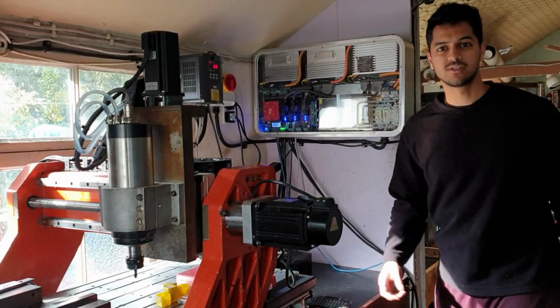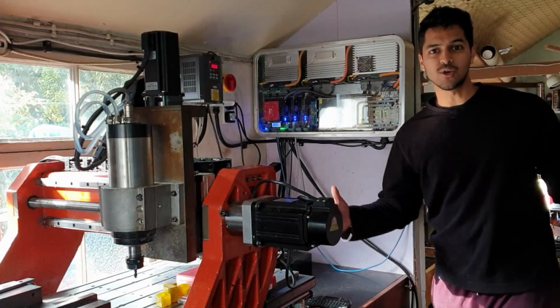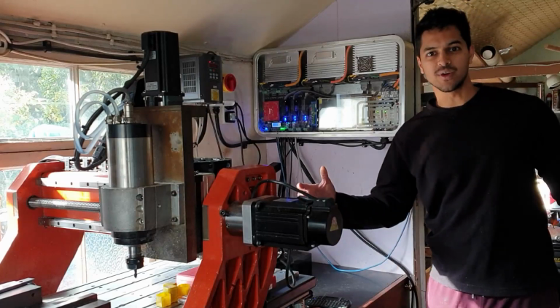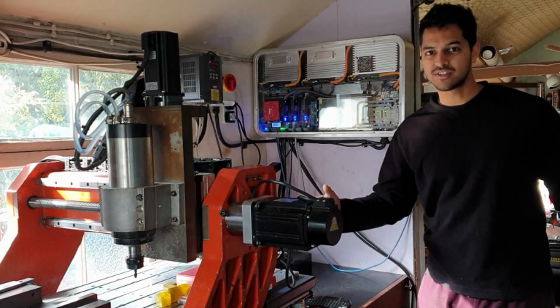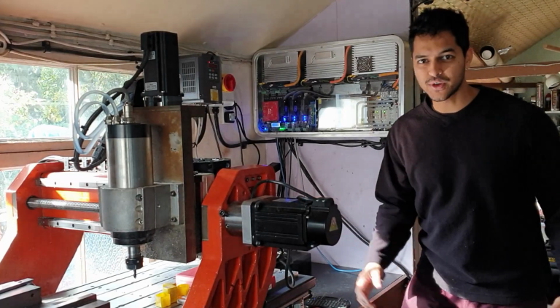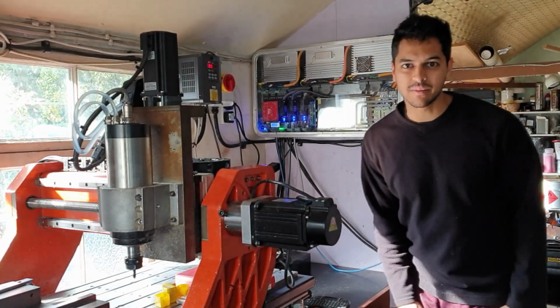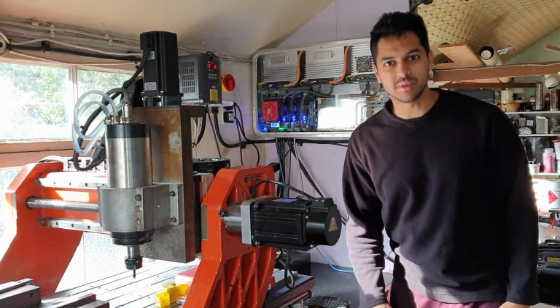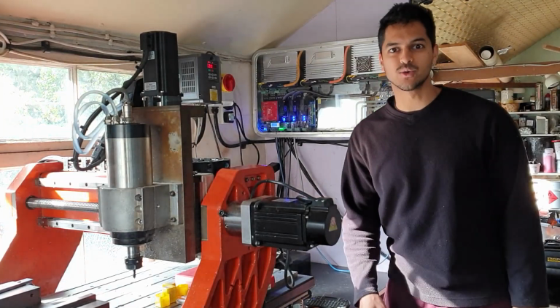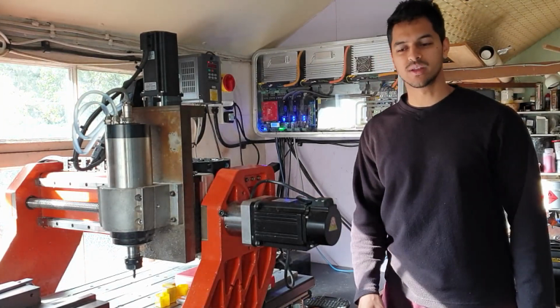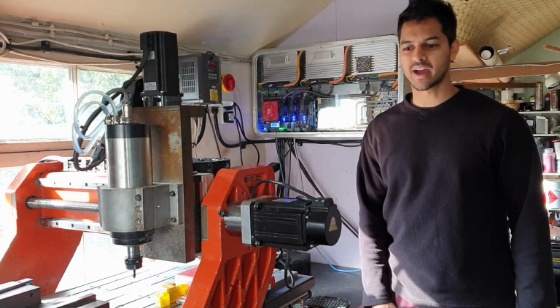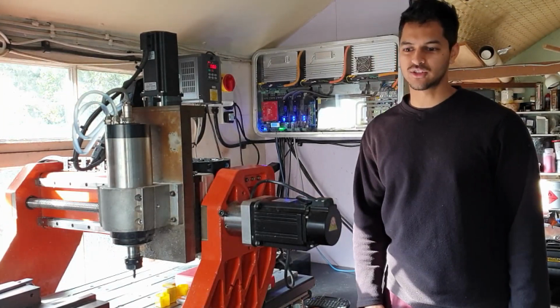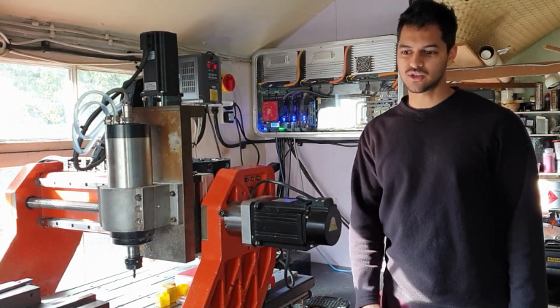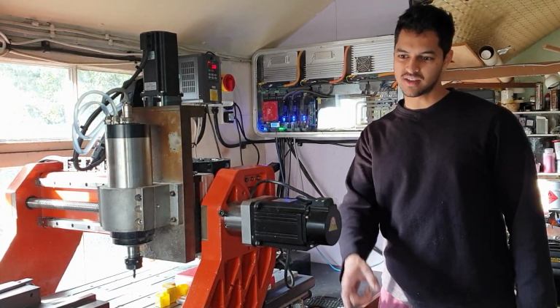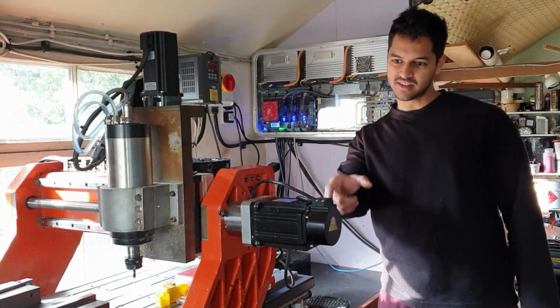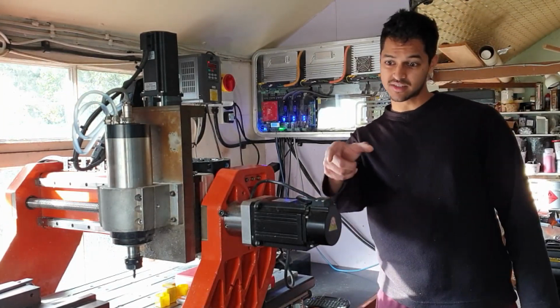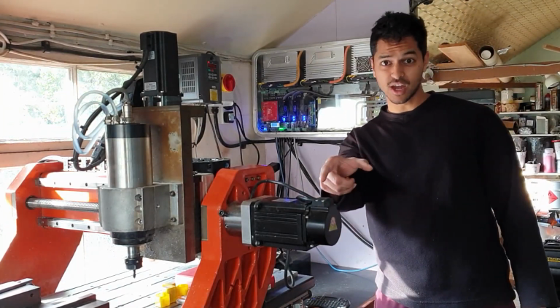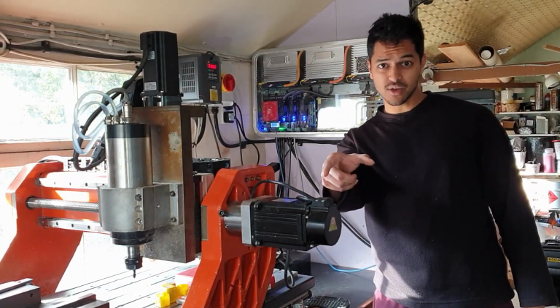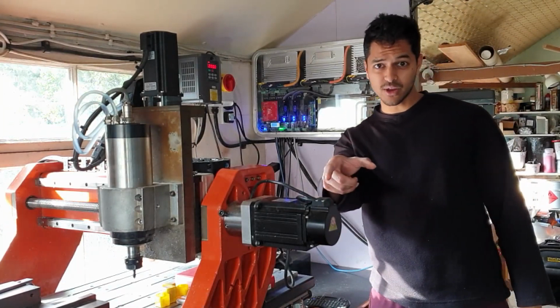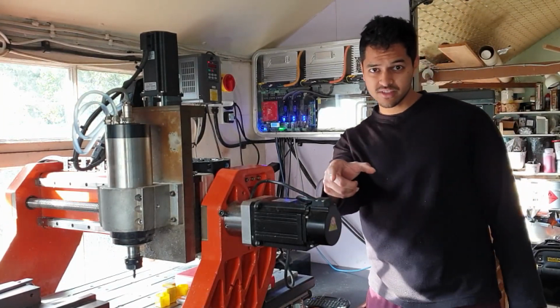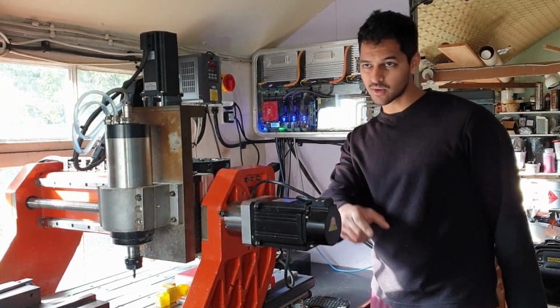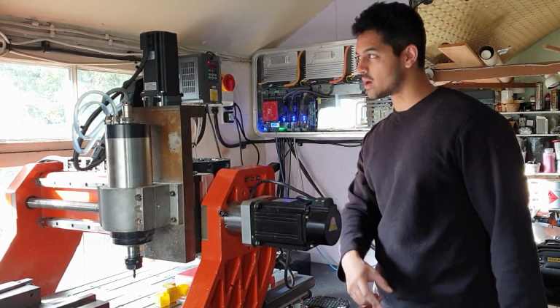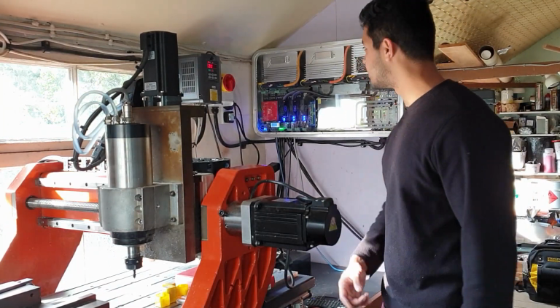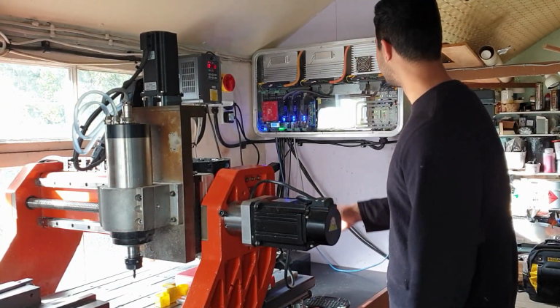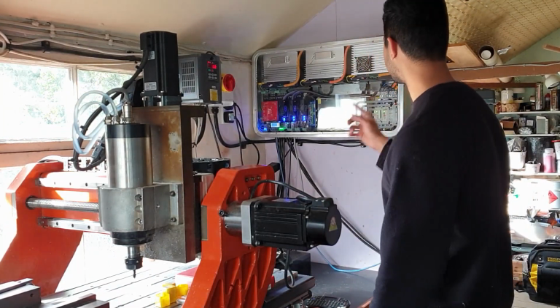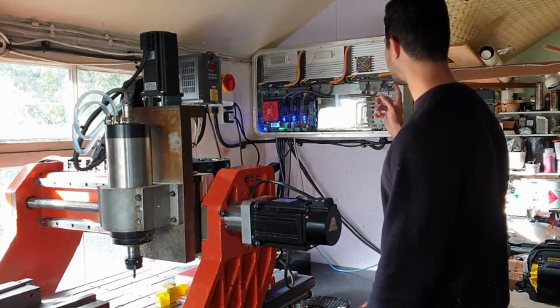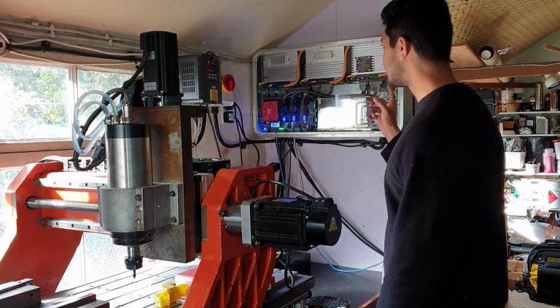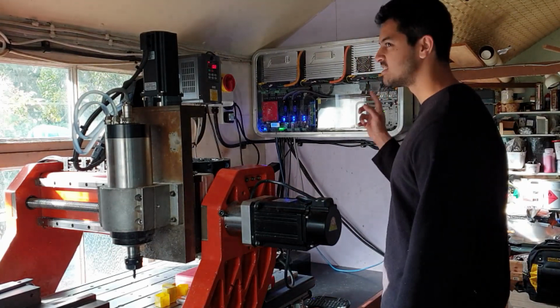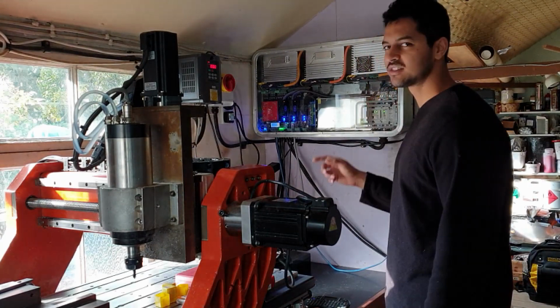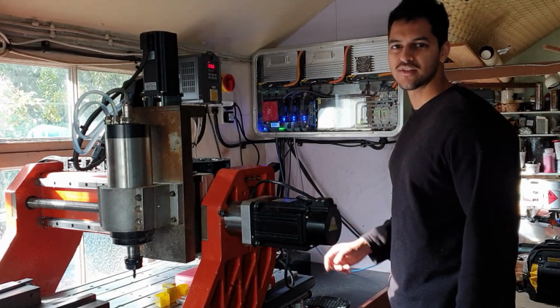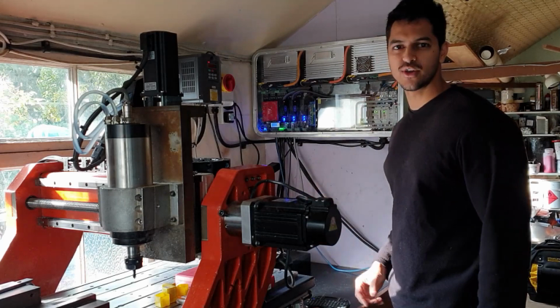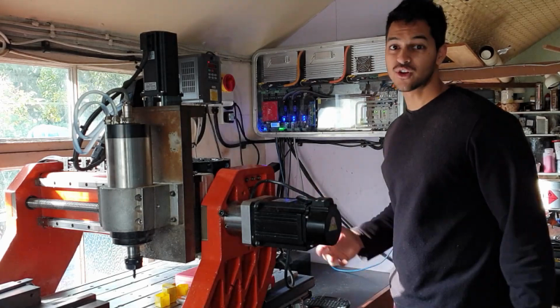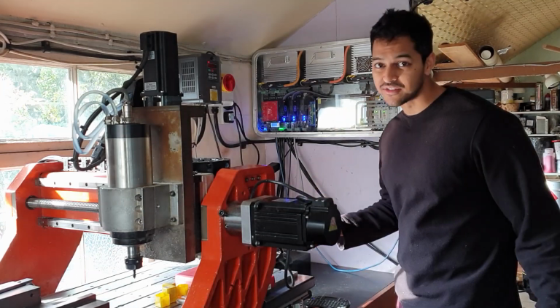In this video I'm going to be talking about how to tune servo motors with Chinese servo drives.